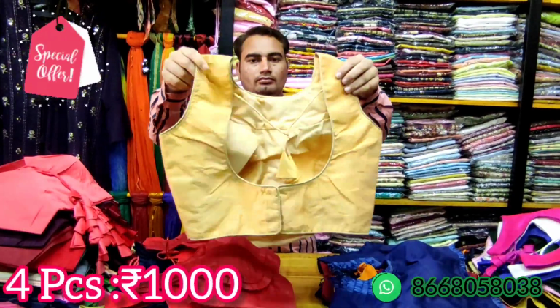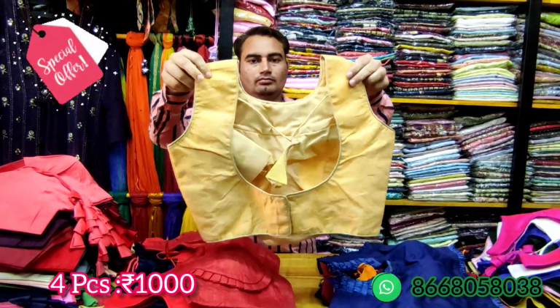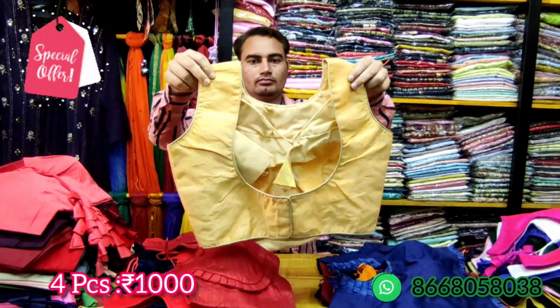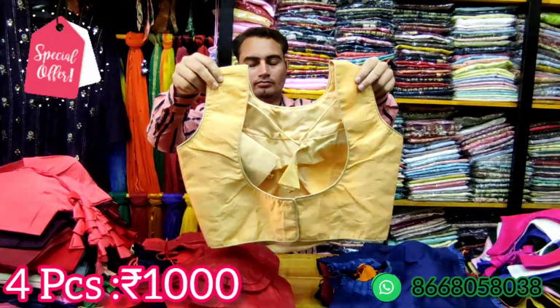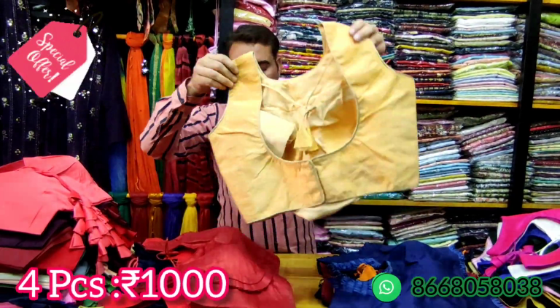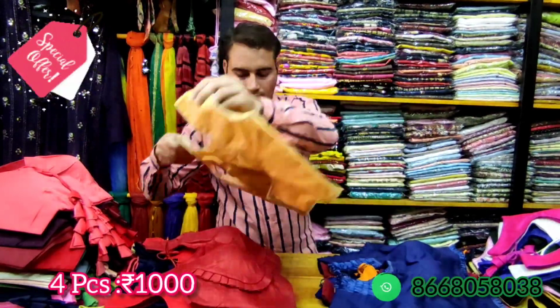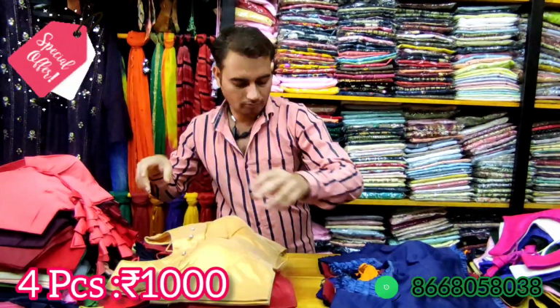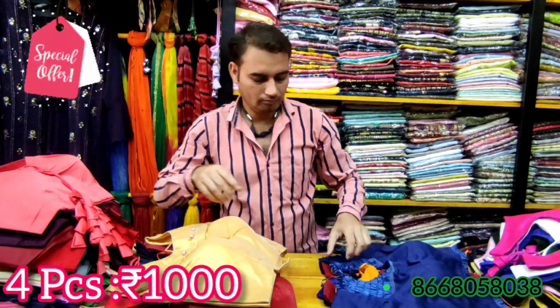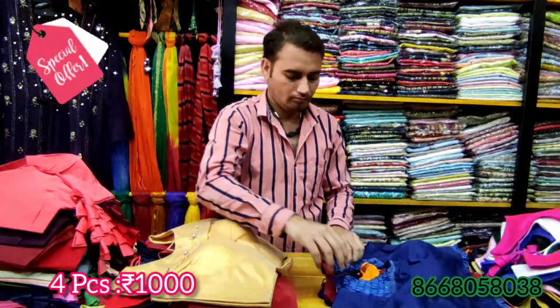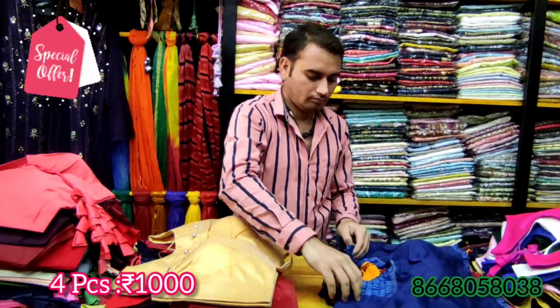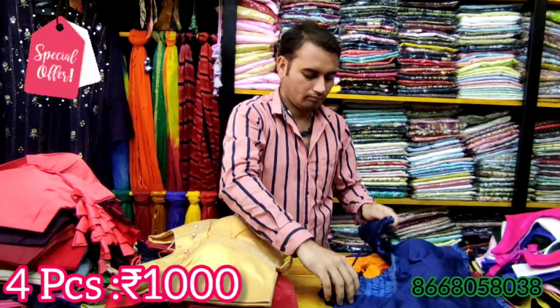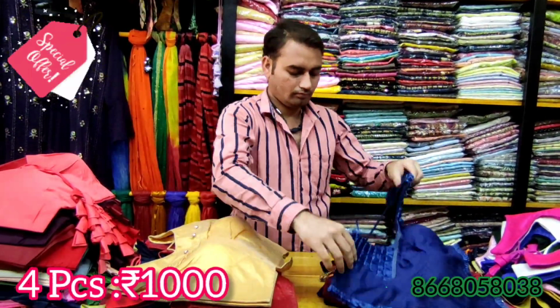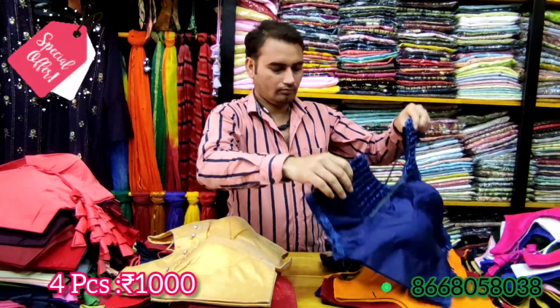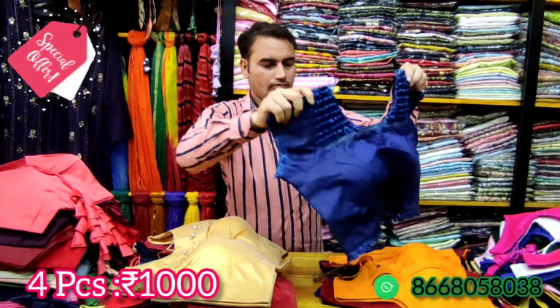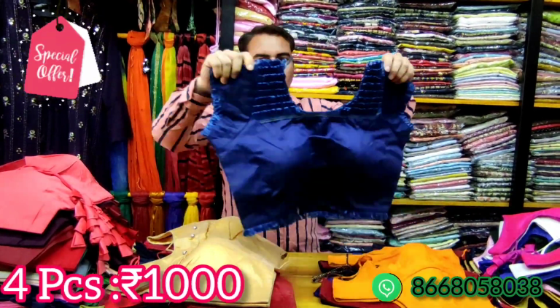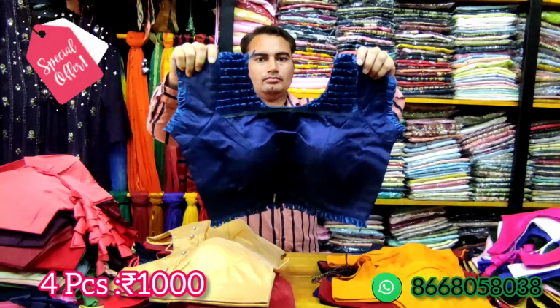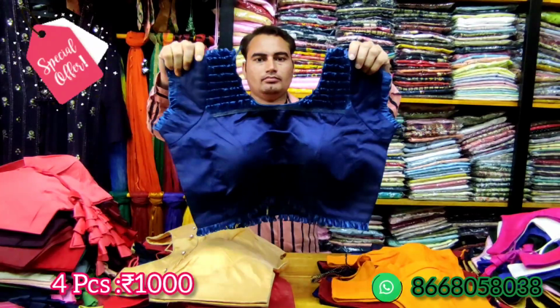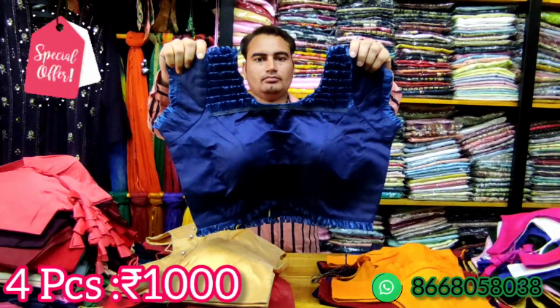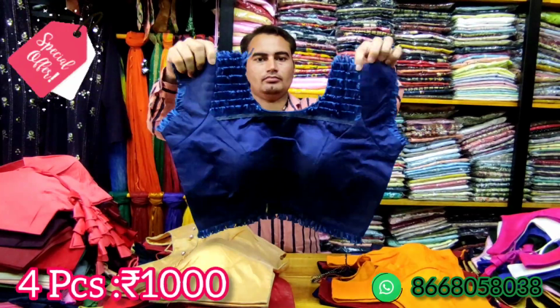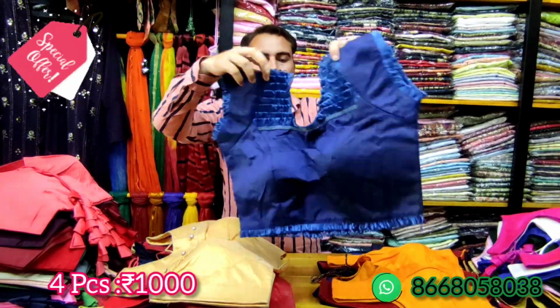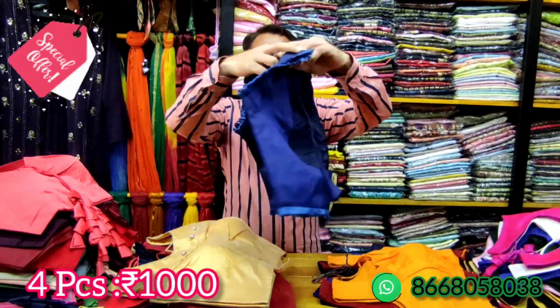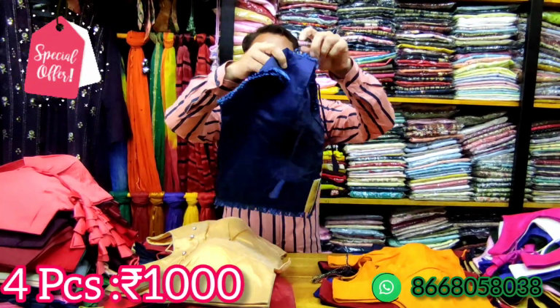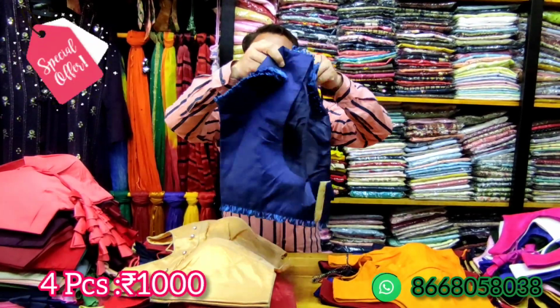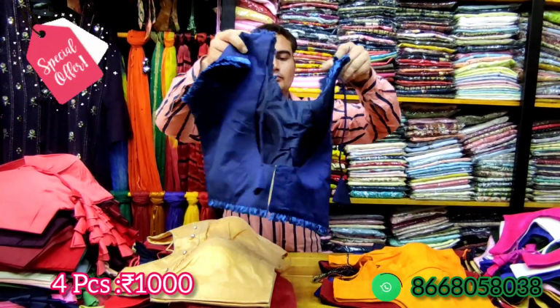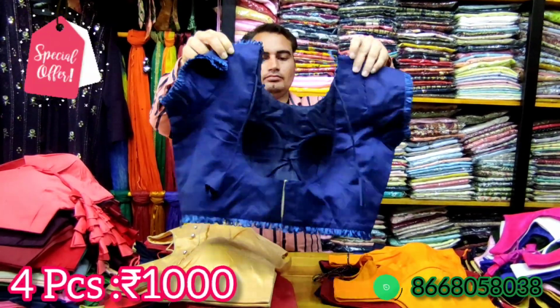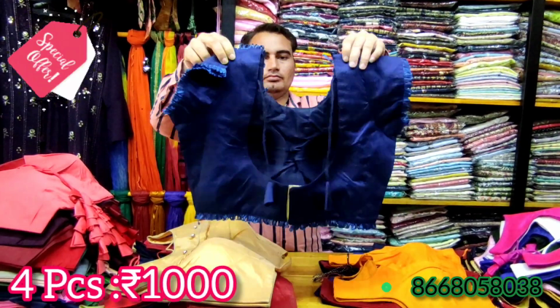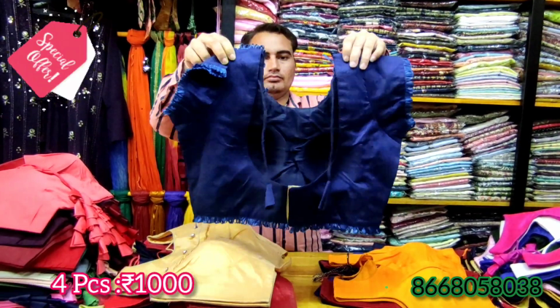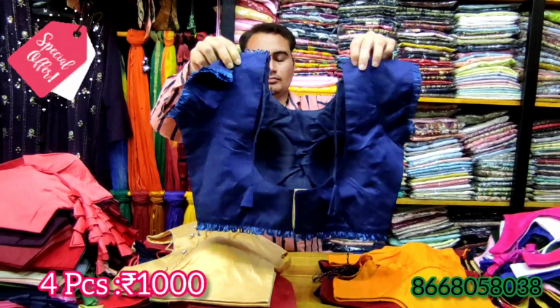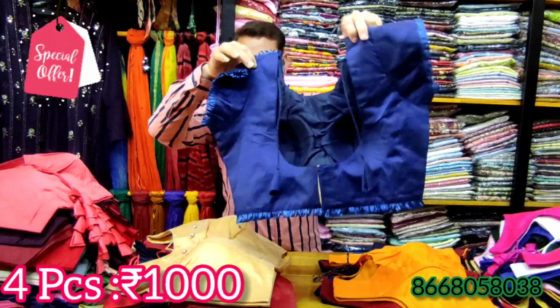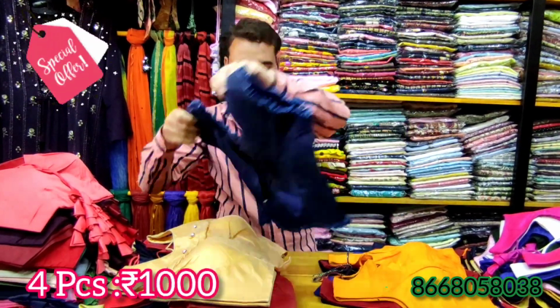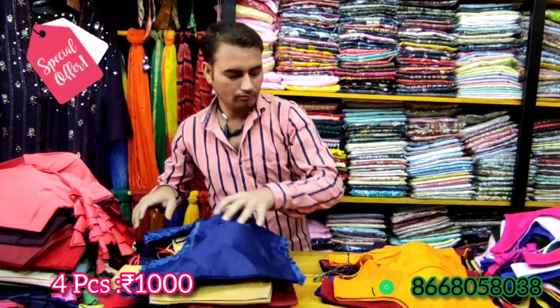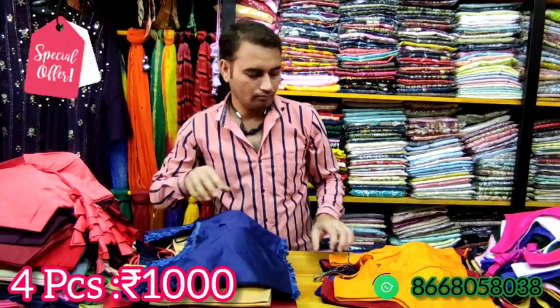You can remove the sleeves on these blouses. In this offer, you get 4 pieces of blouses for only 1000 rupees.